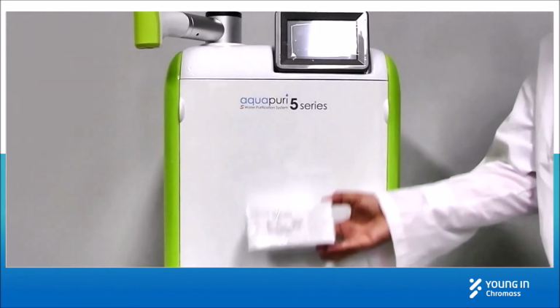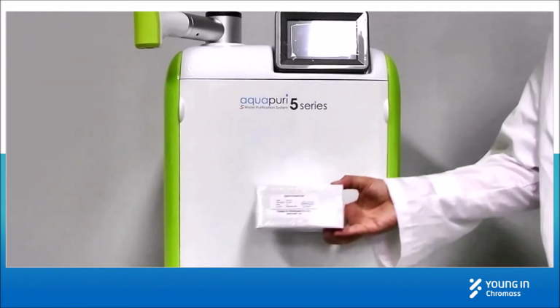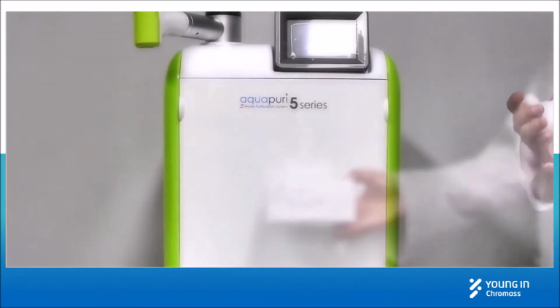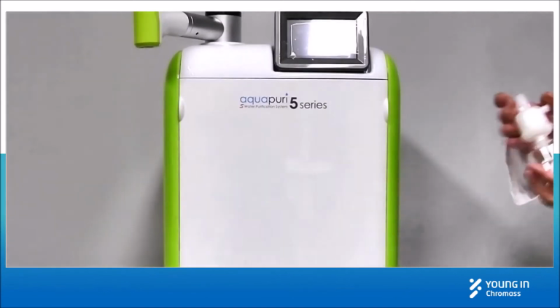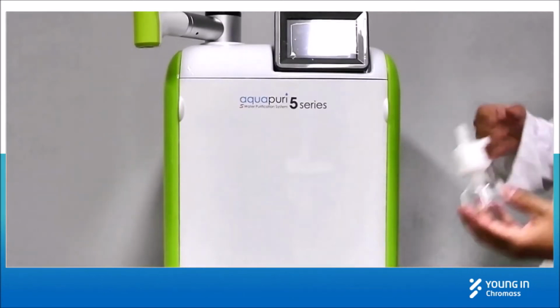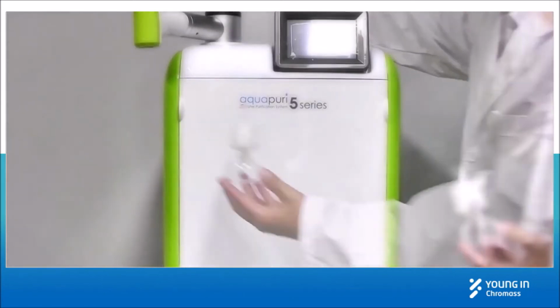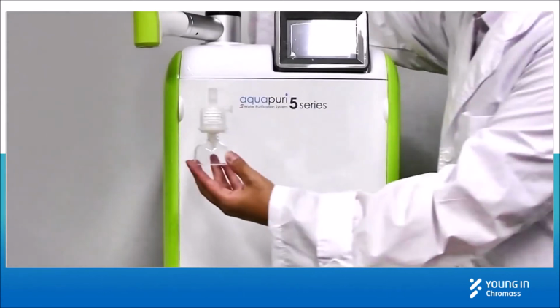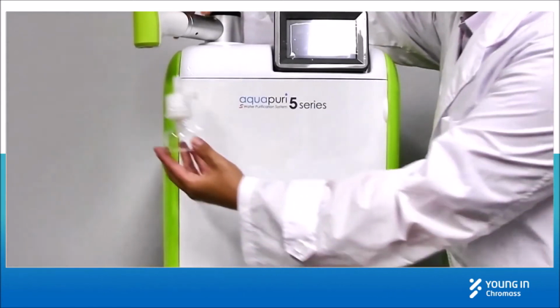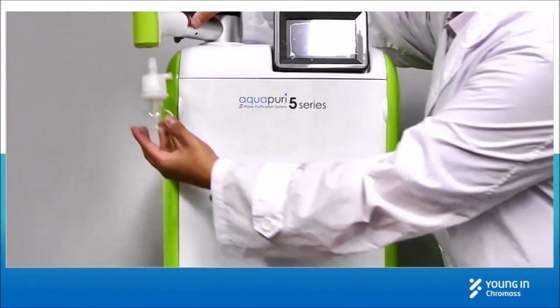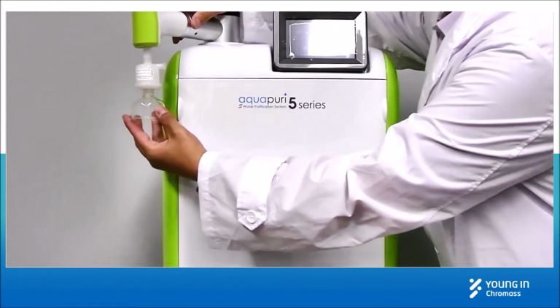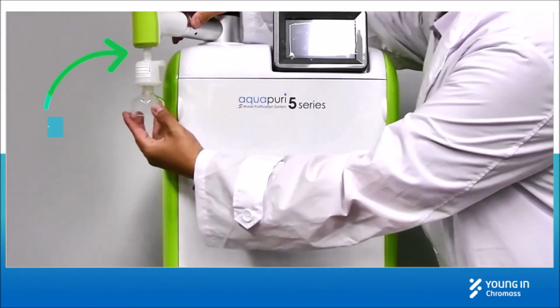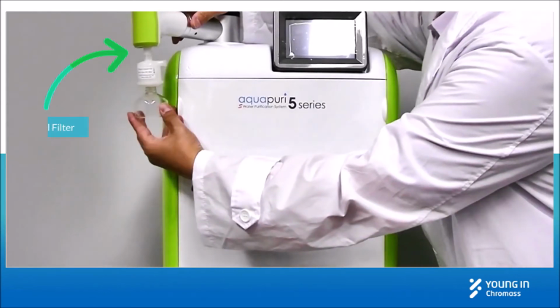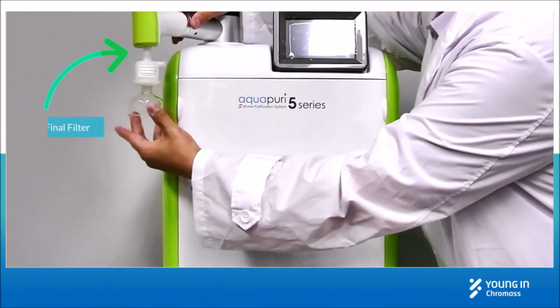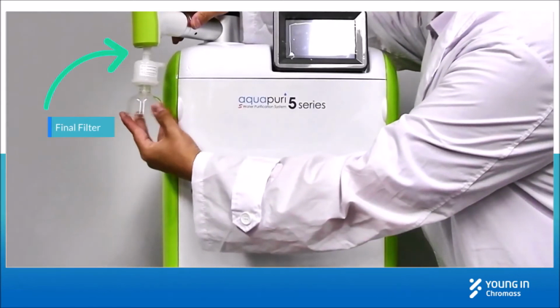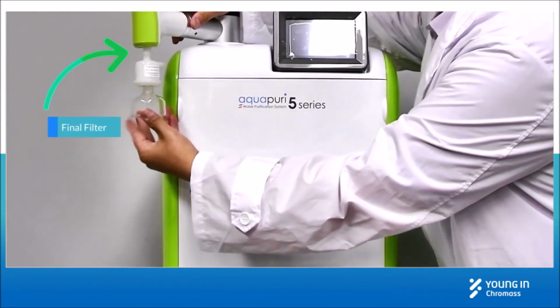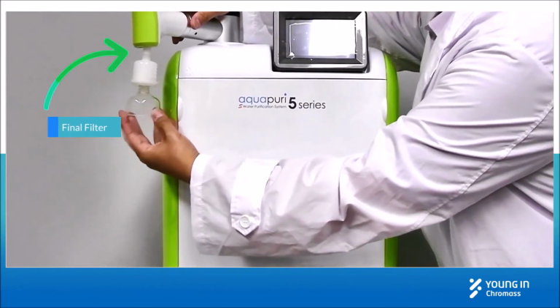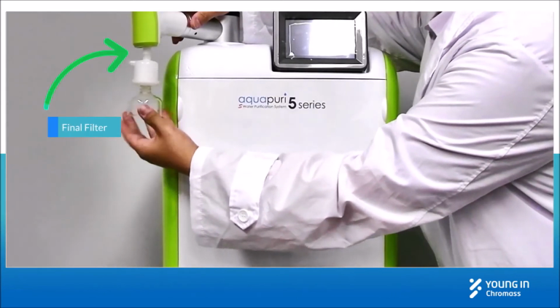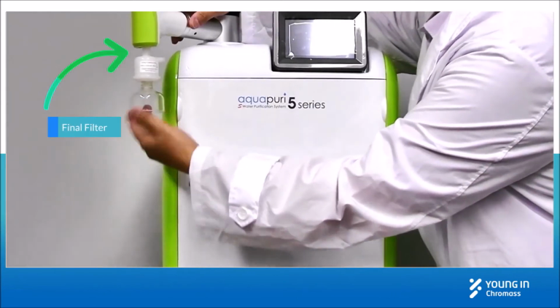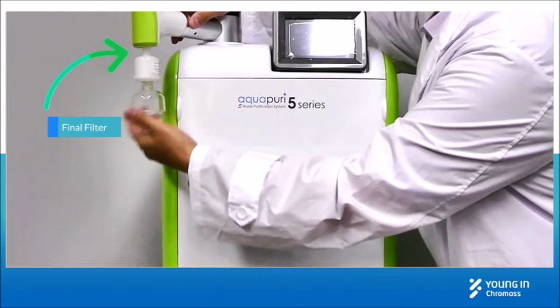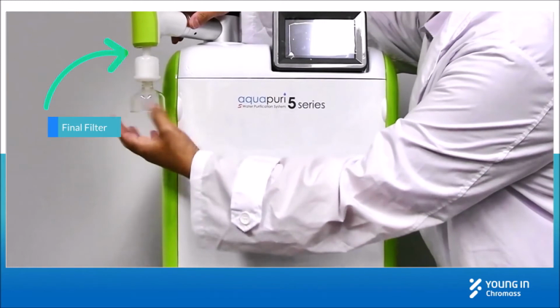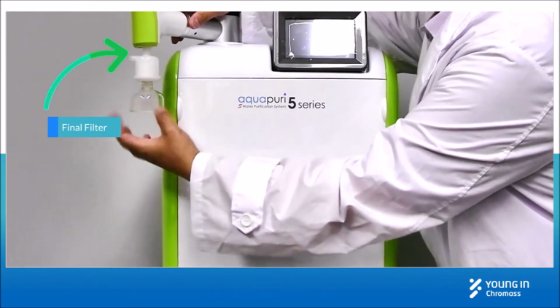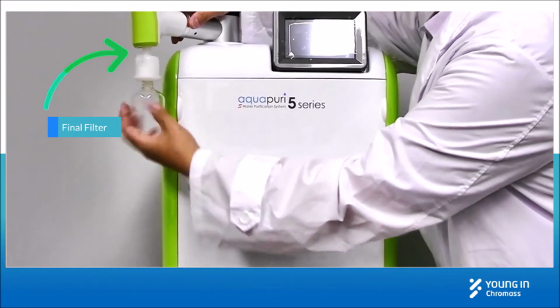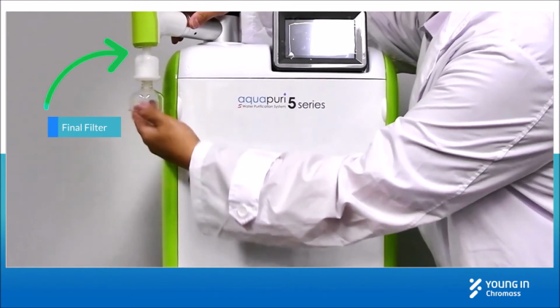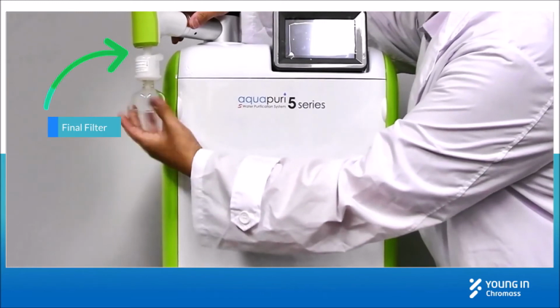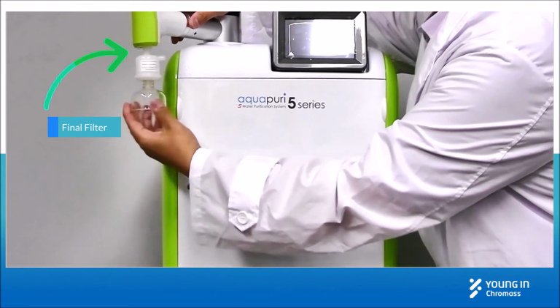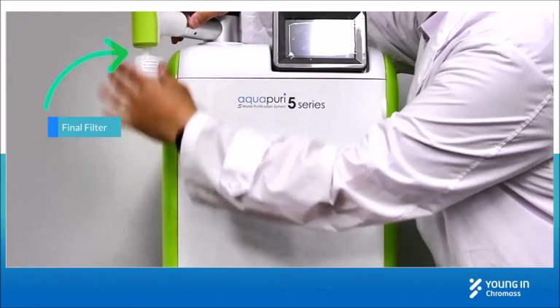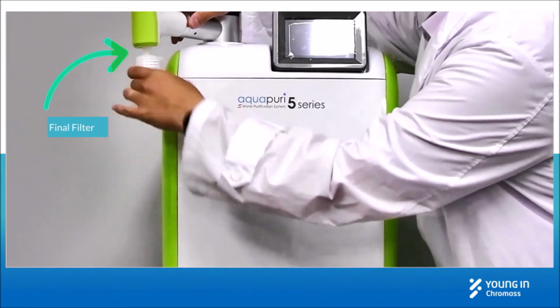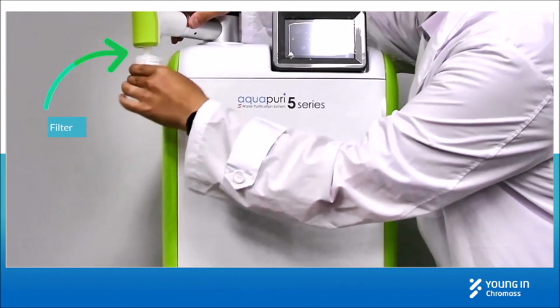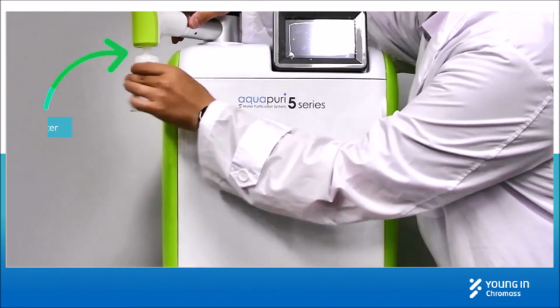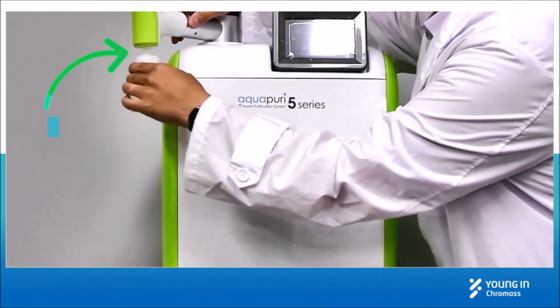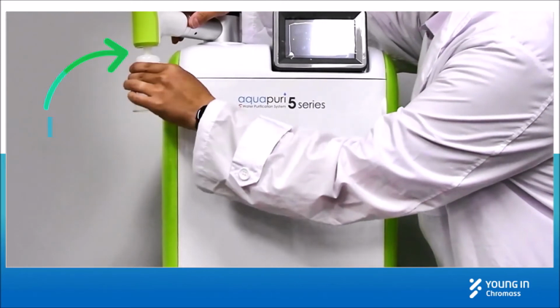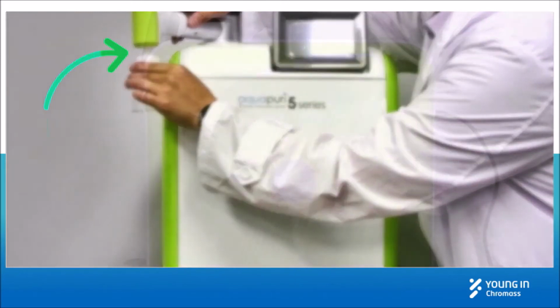Now, install the final filter. Take it out from the box and hand tighten it under the dispenser.